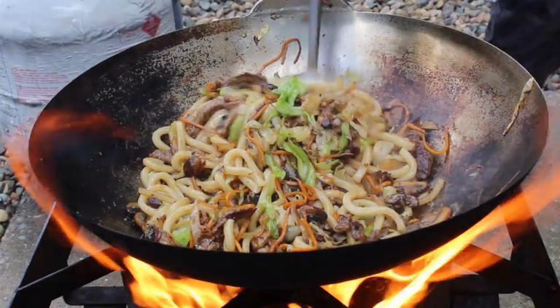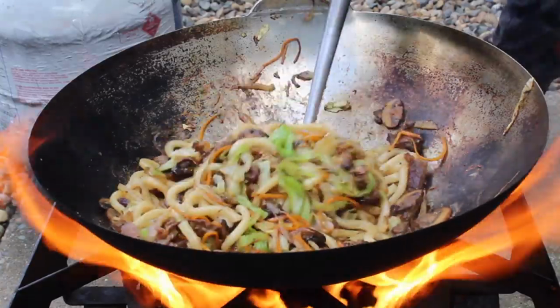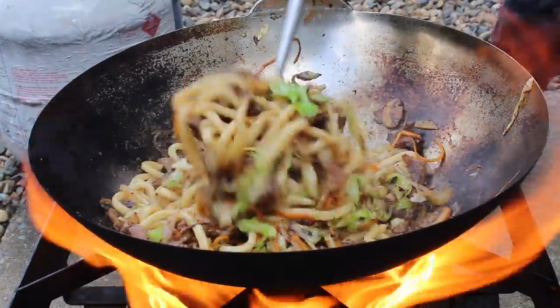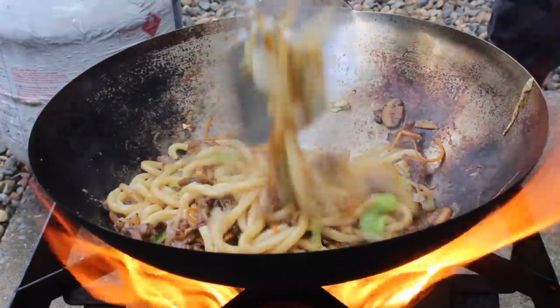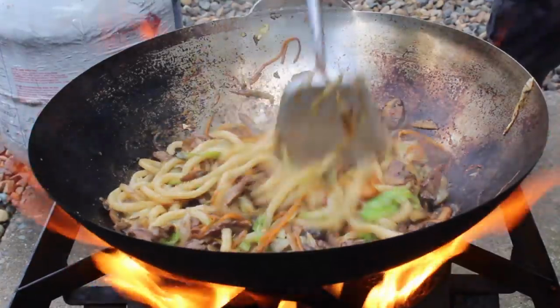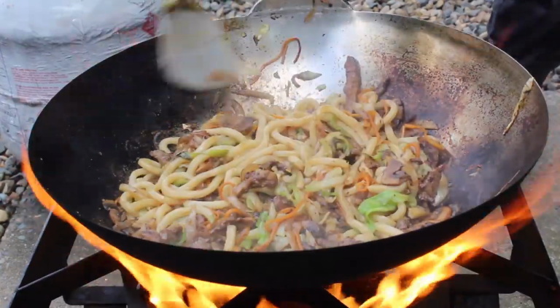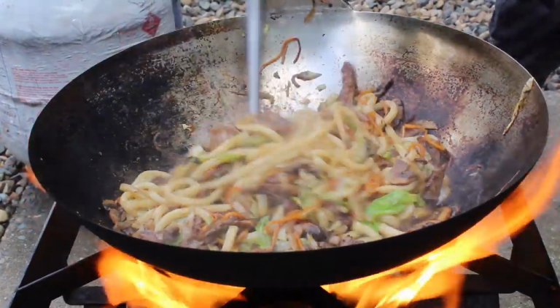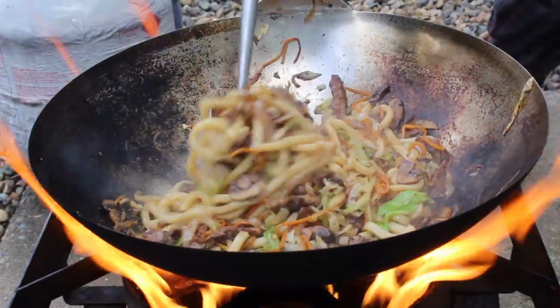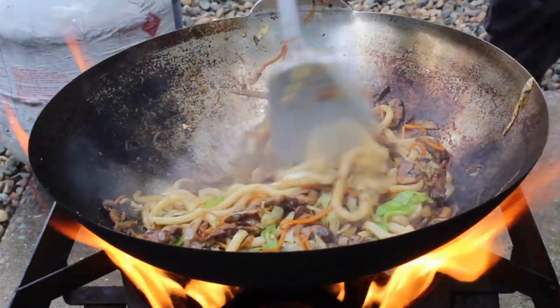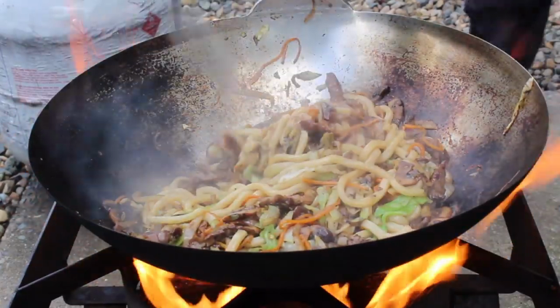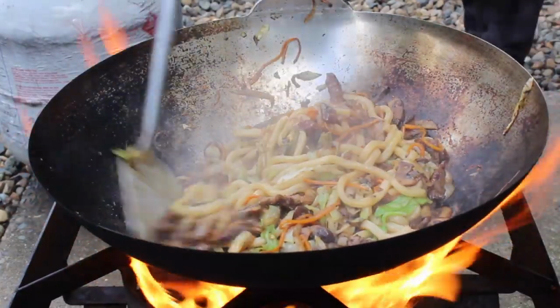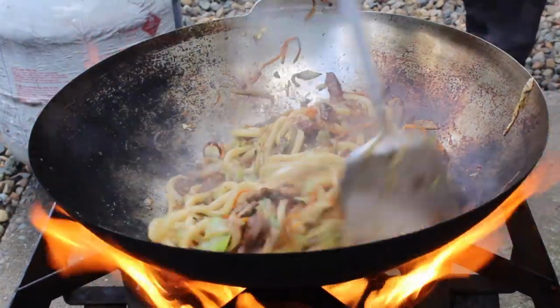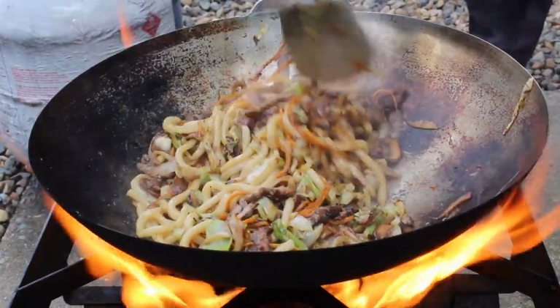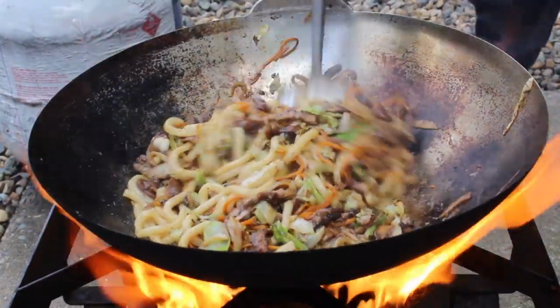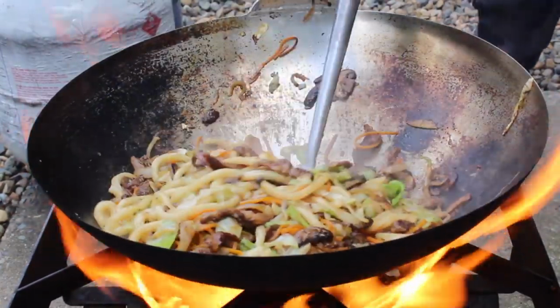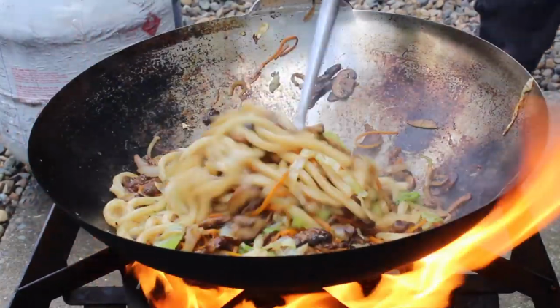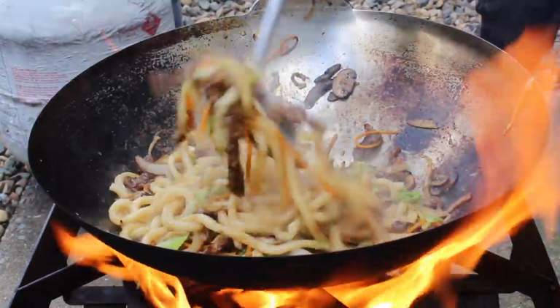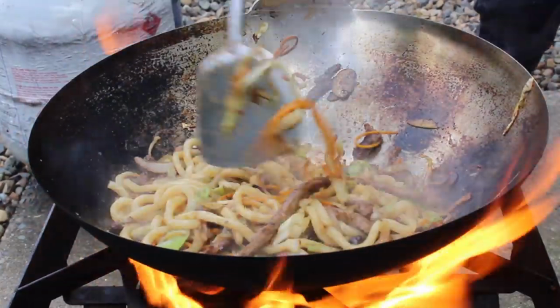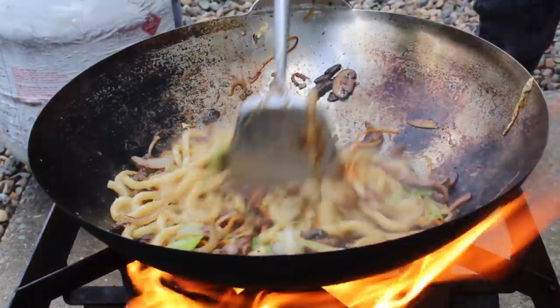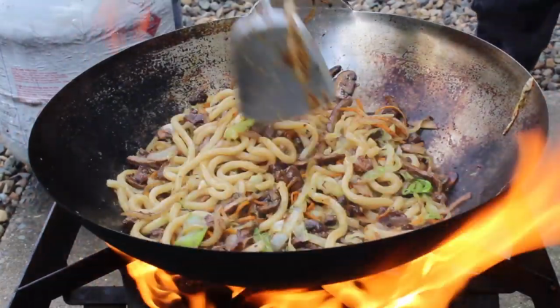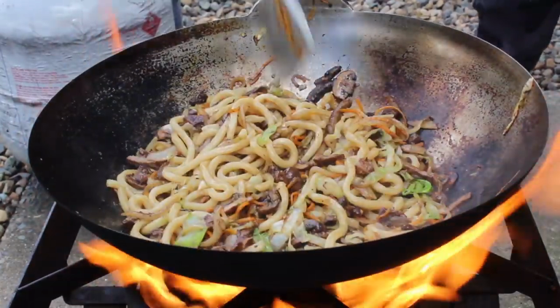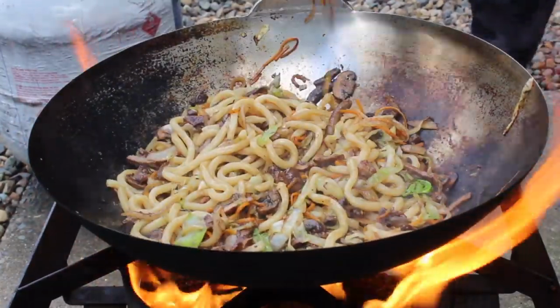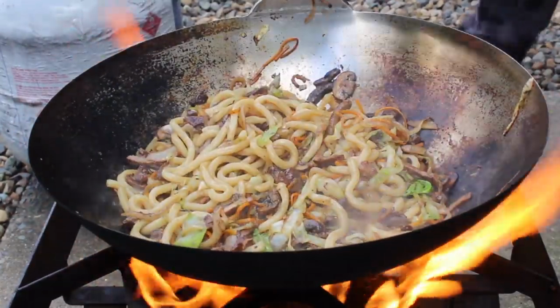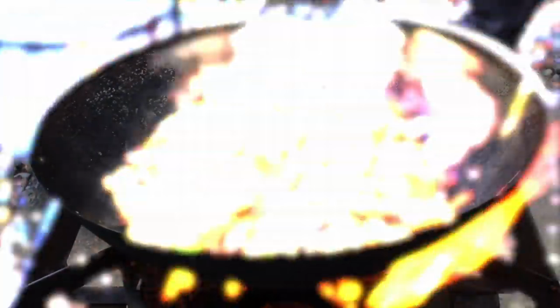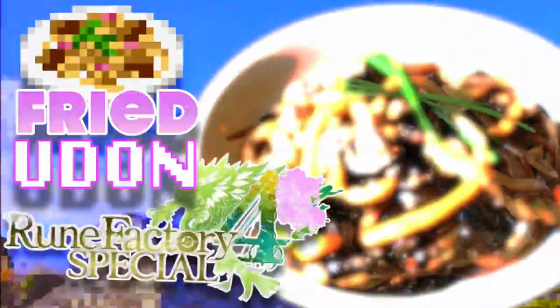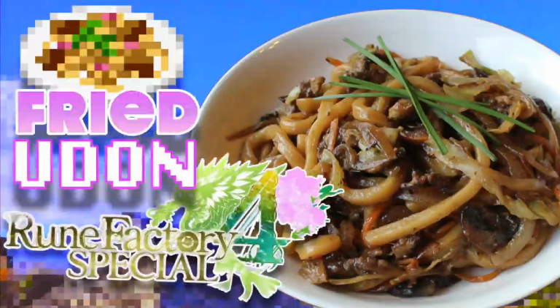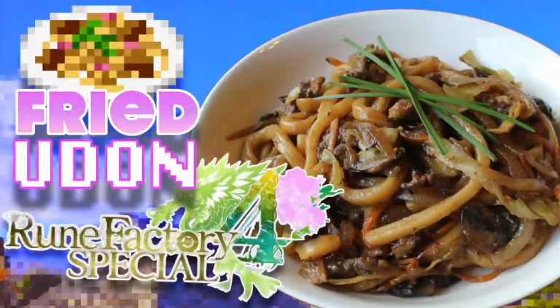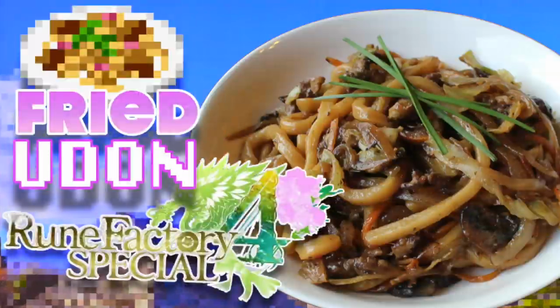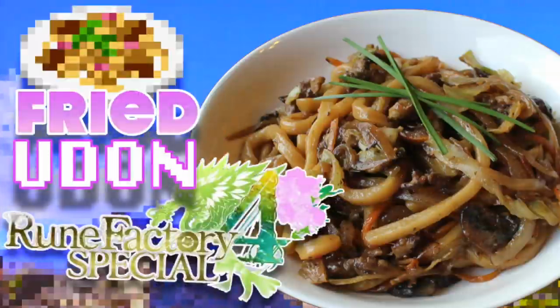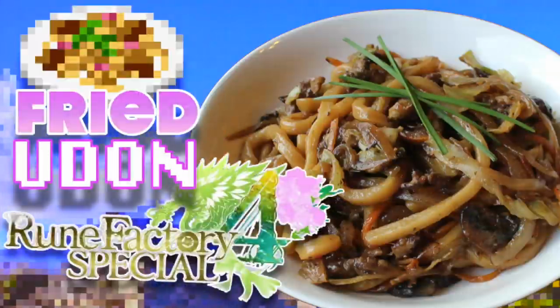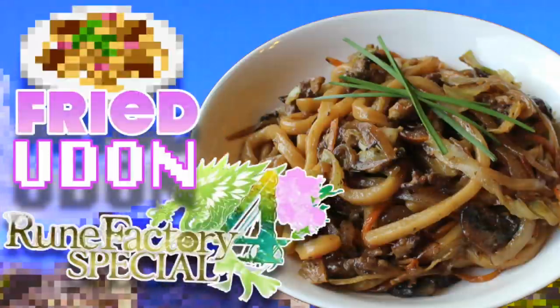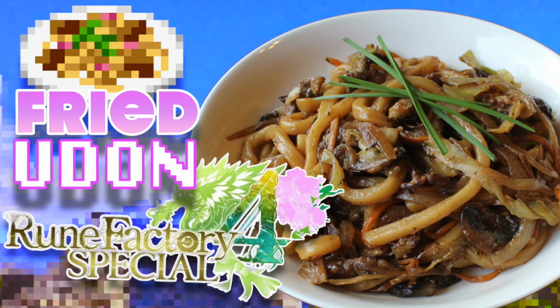Put down your sword for a second. We're making fried udon from Rune Factory 4 Special.